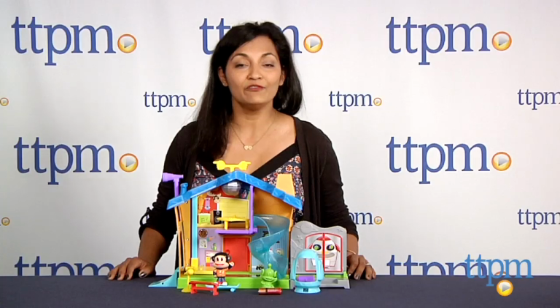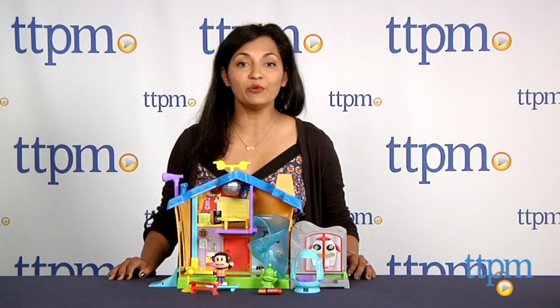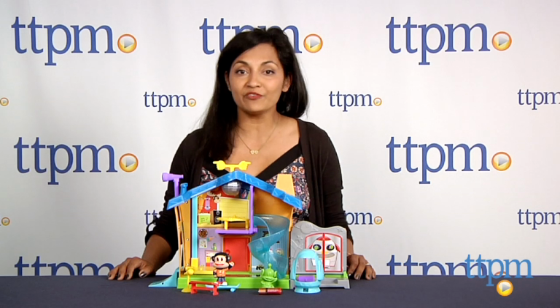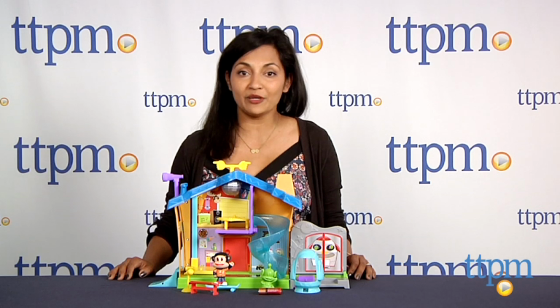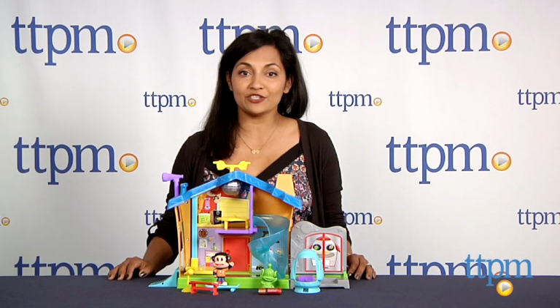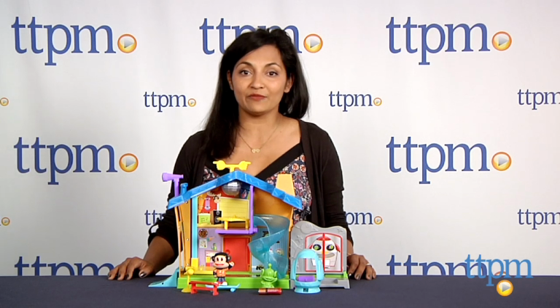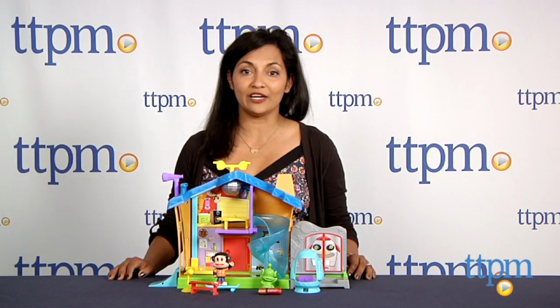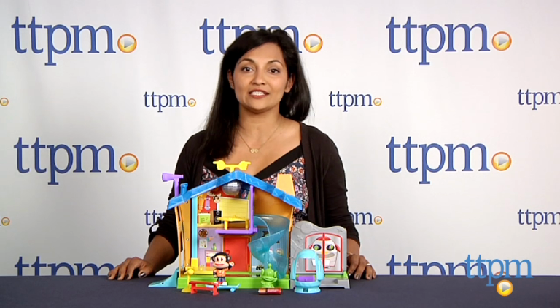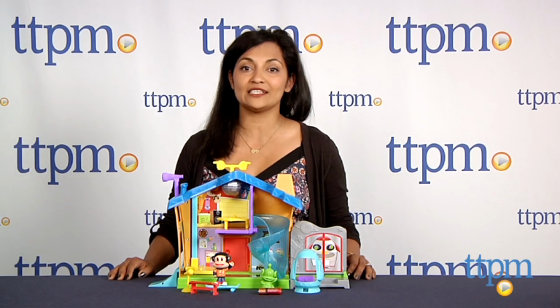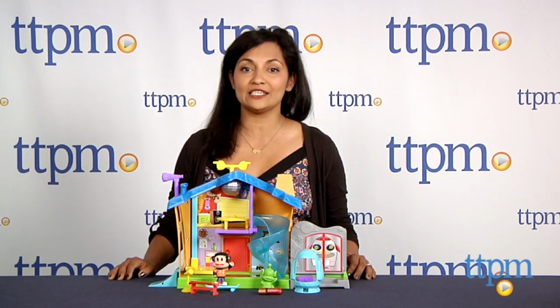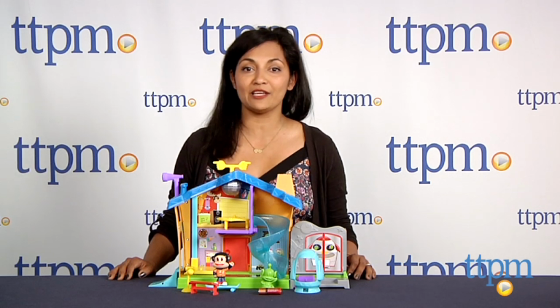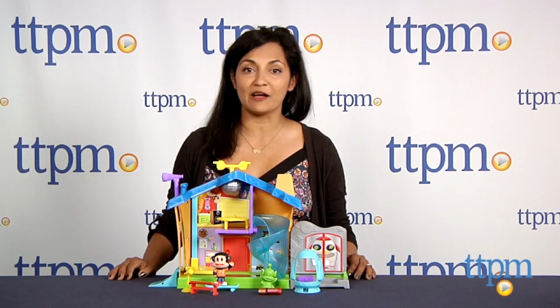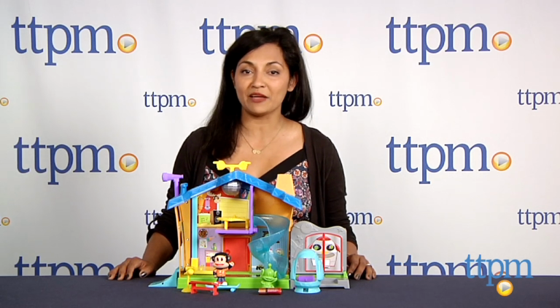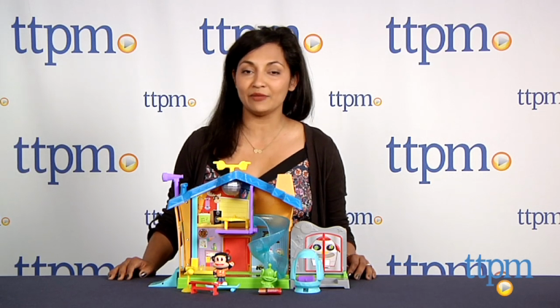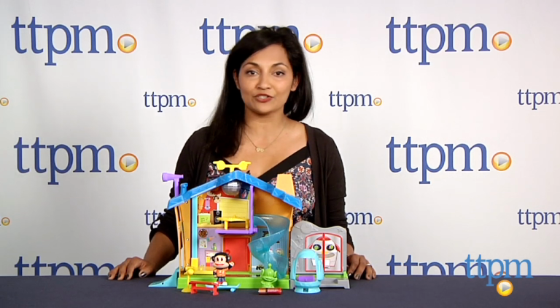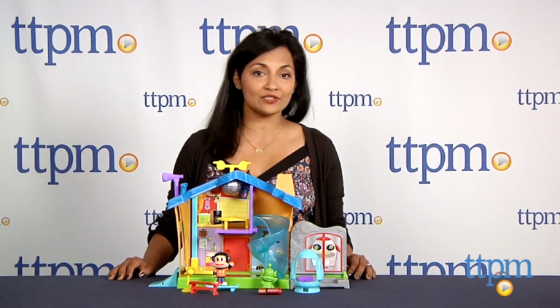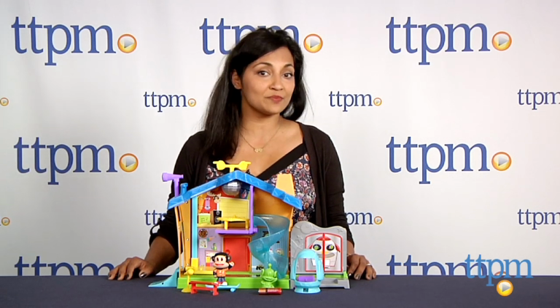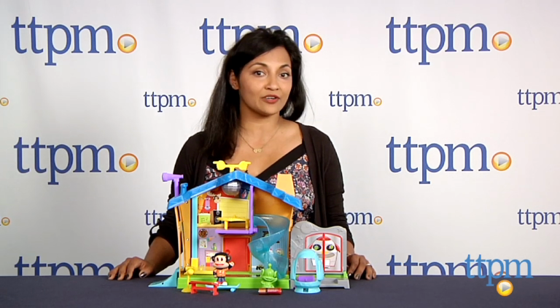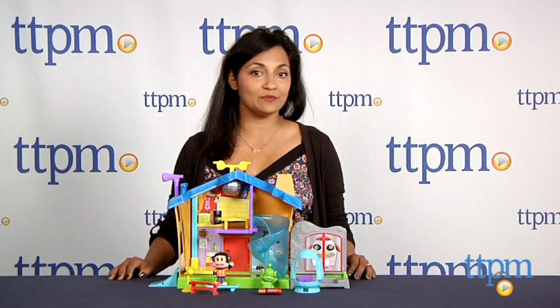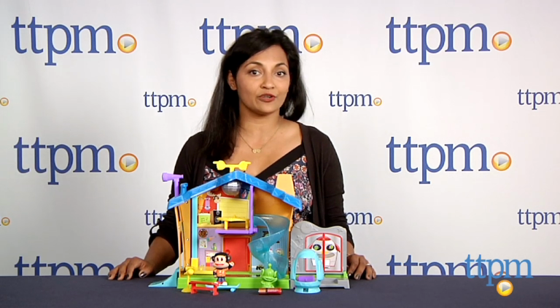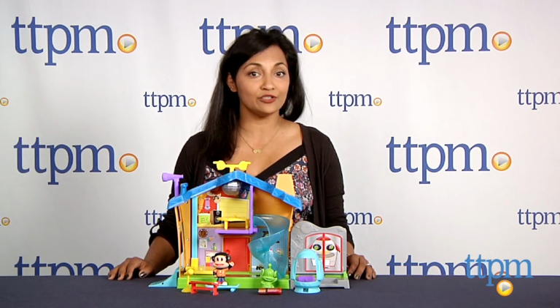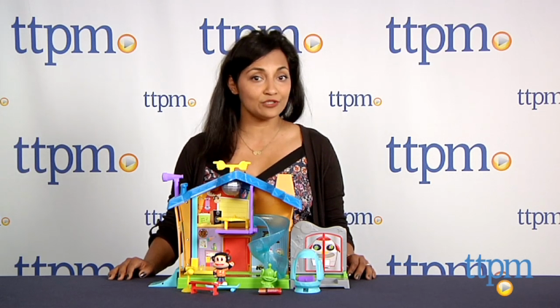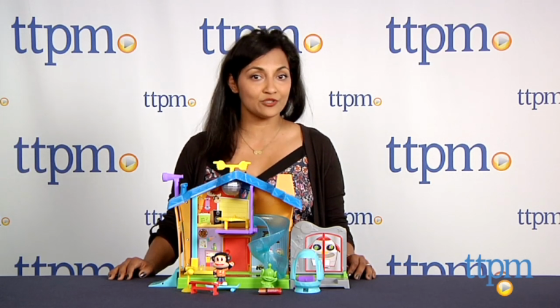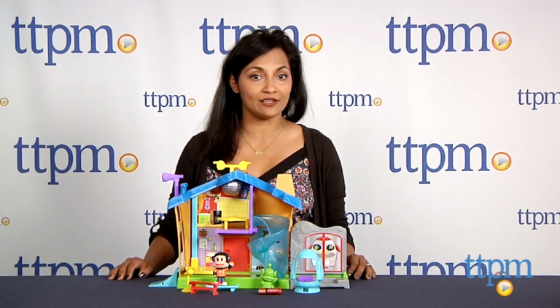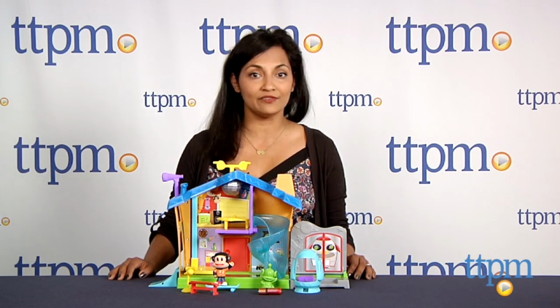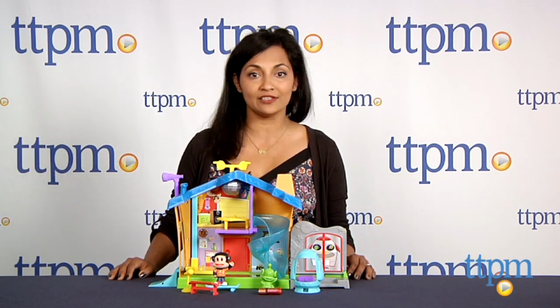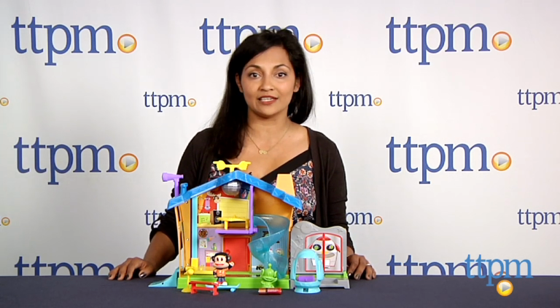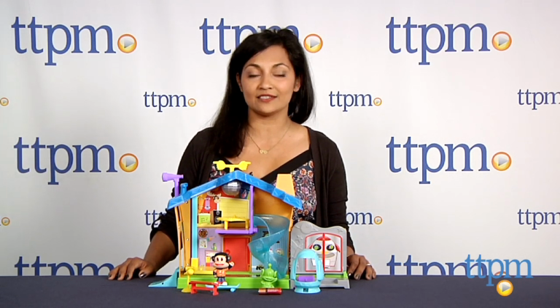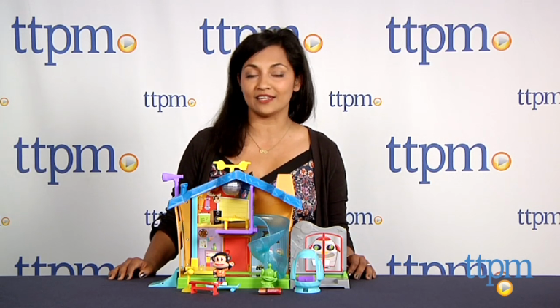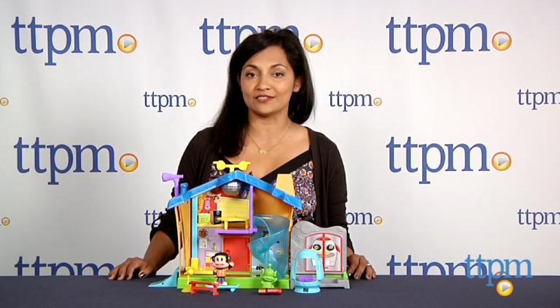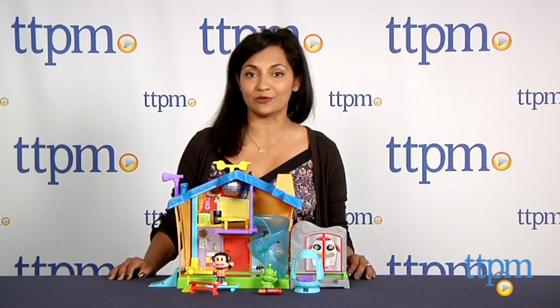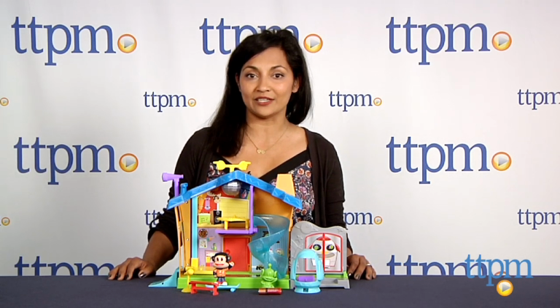For more information come find us at TTPM and make sure to subscribe to our YouTube channel for the latest in kids toys.